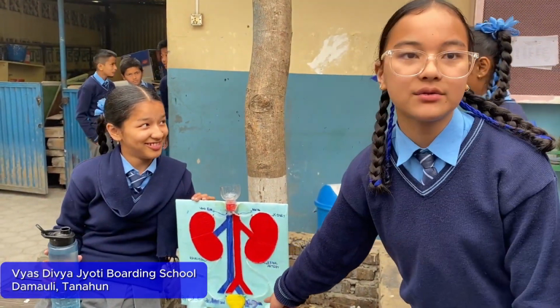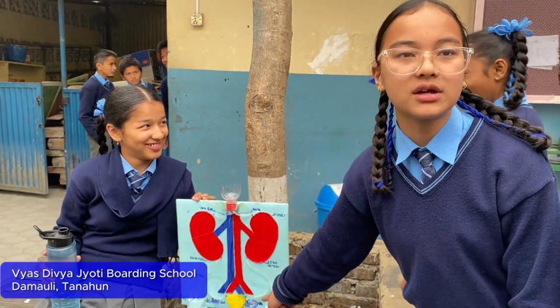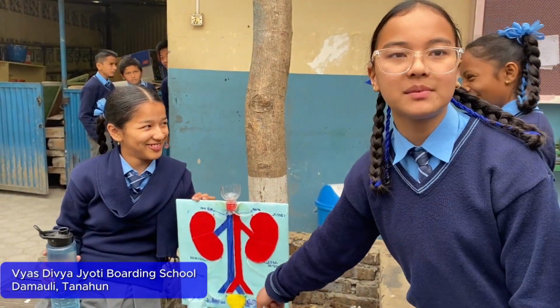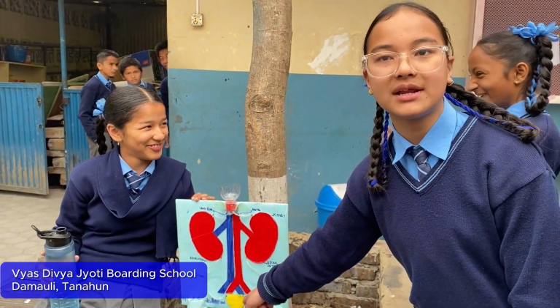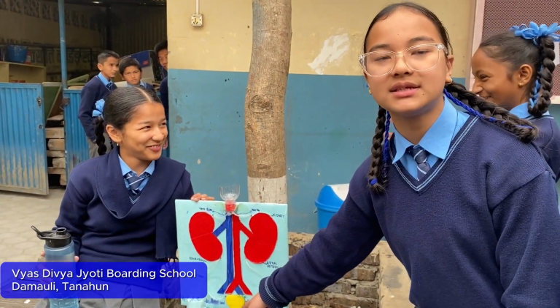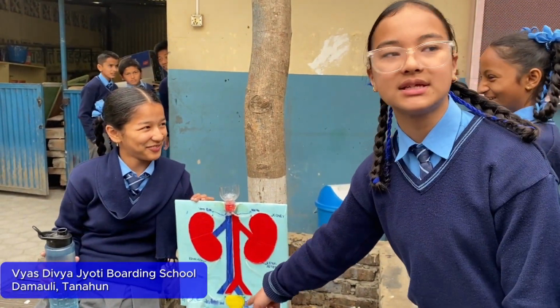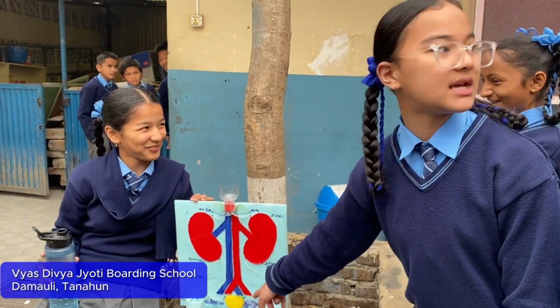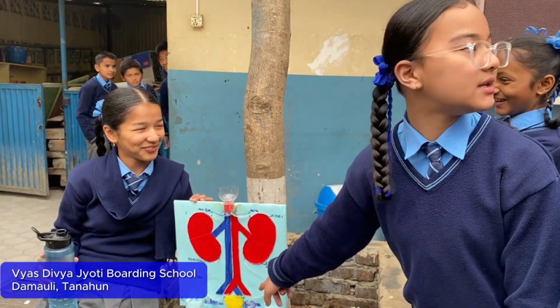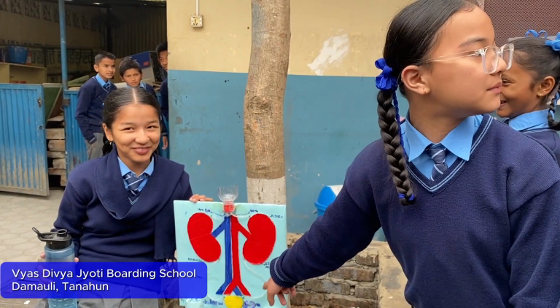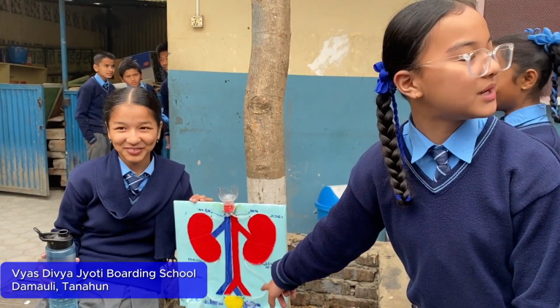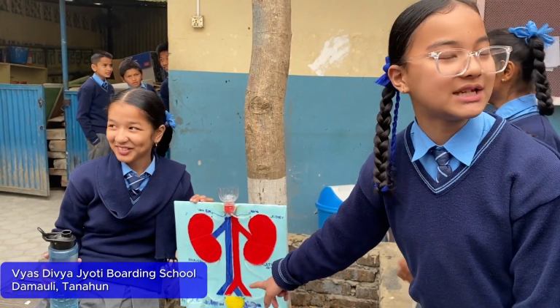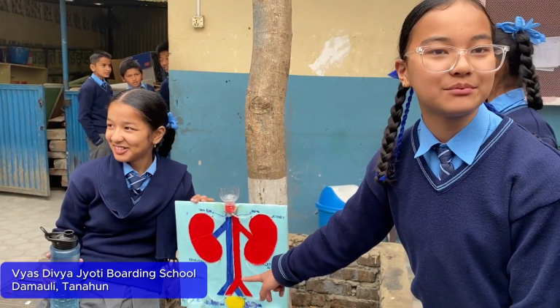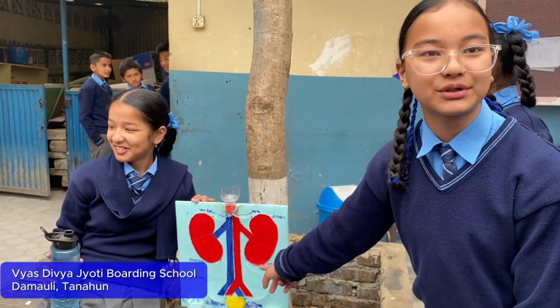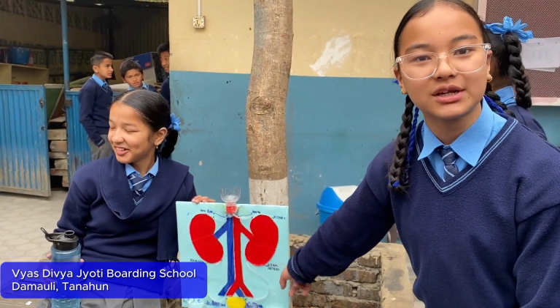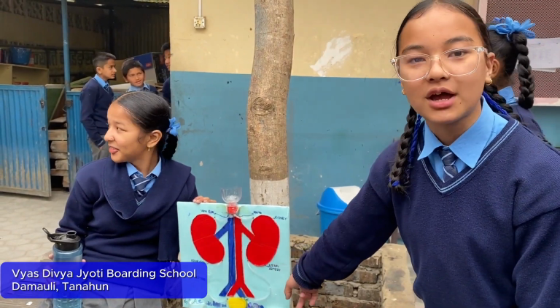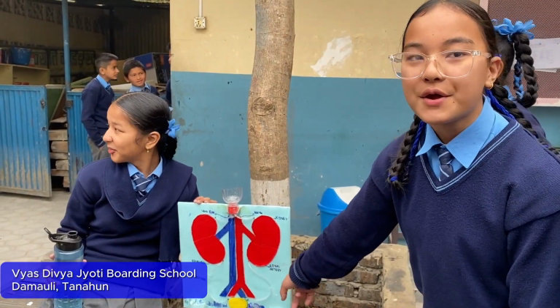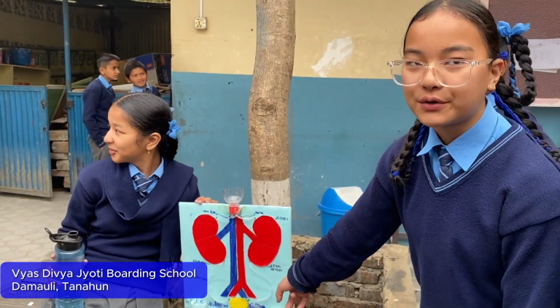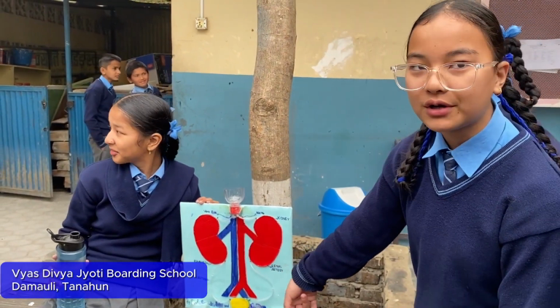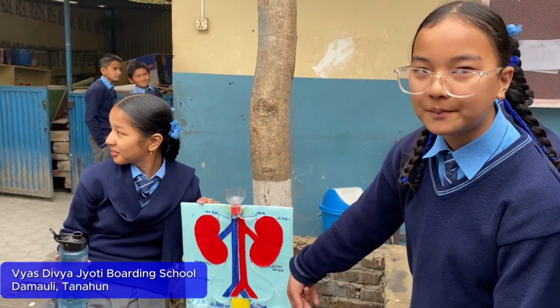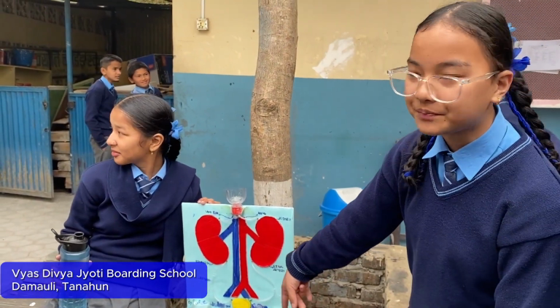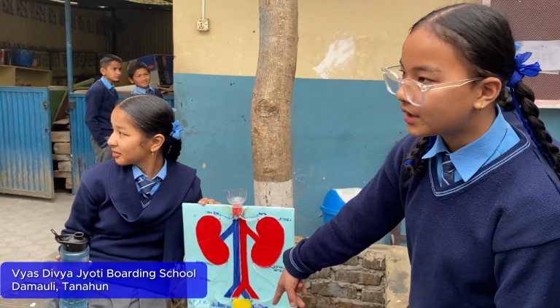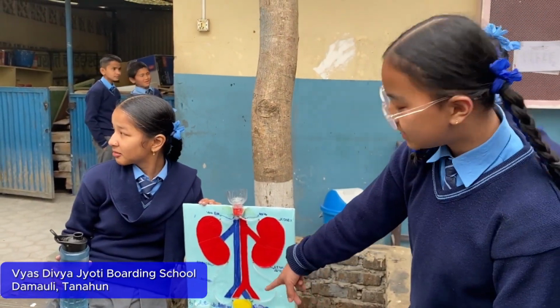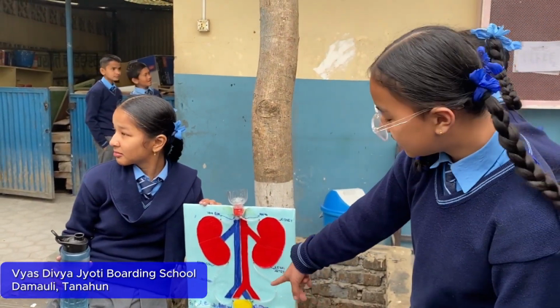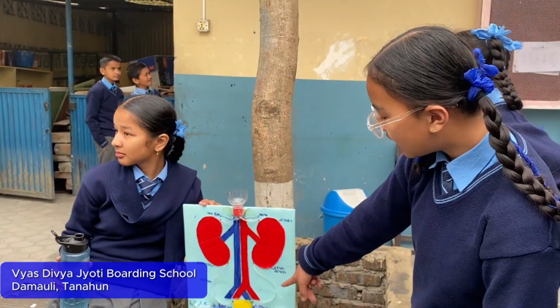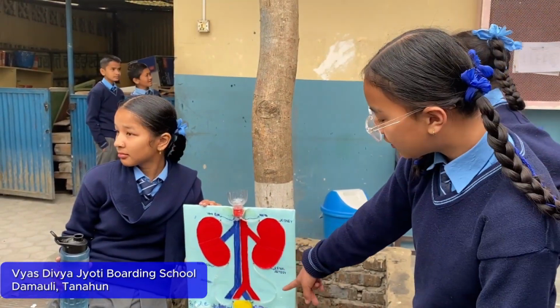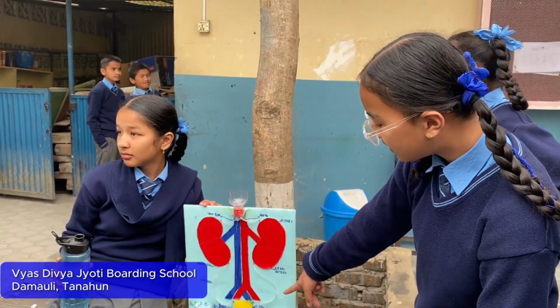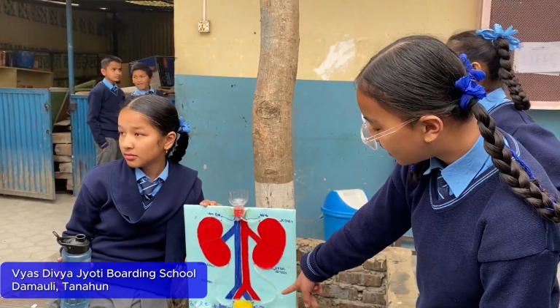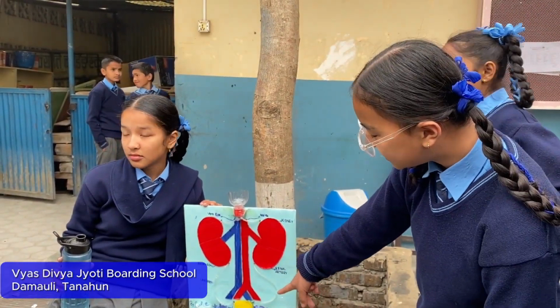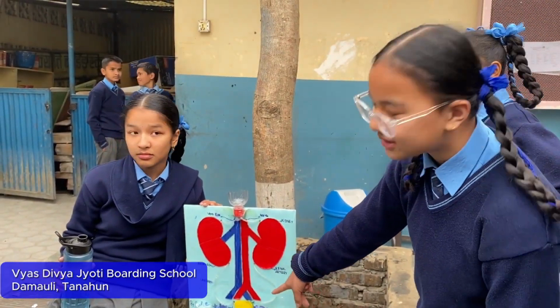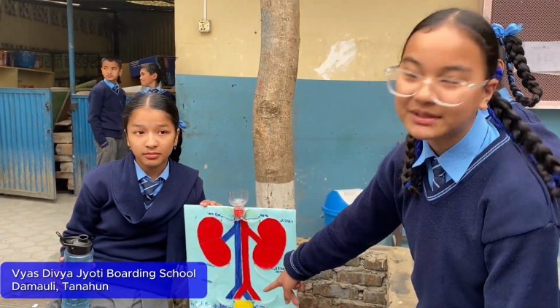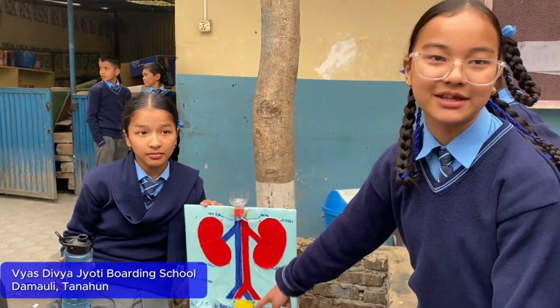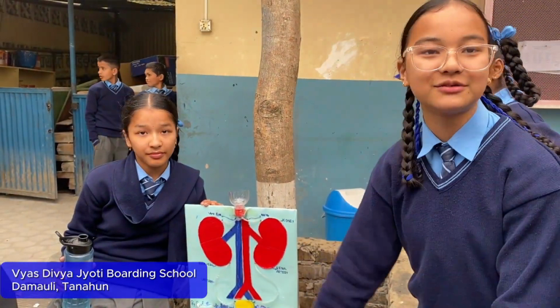The urinary bladder plays an important role in the human body system. Thank you.